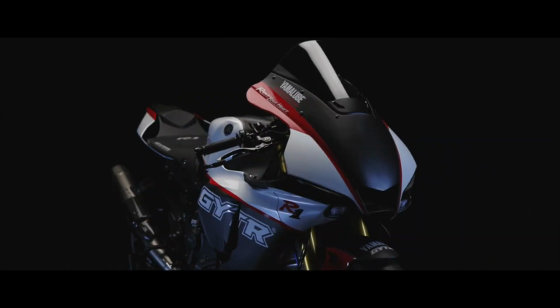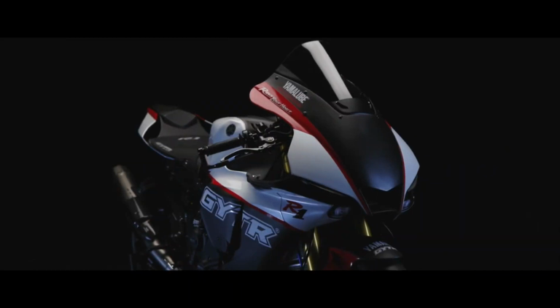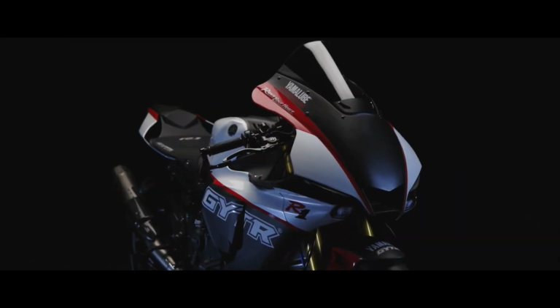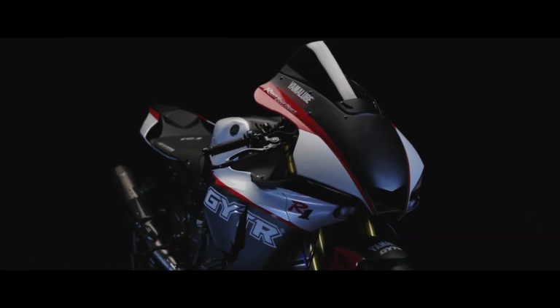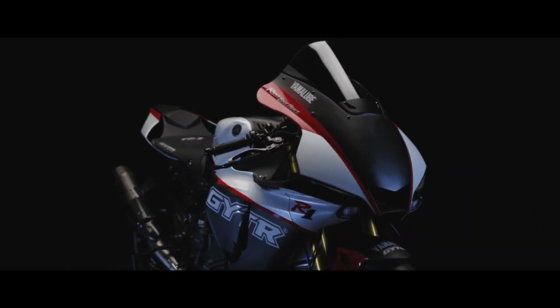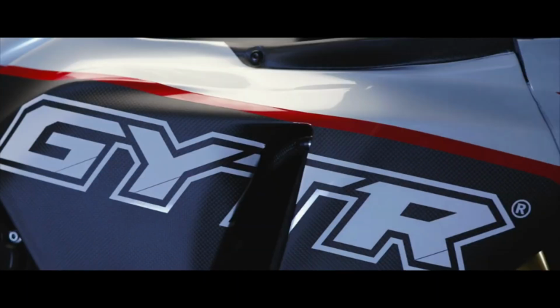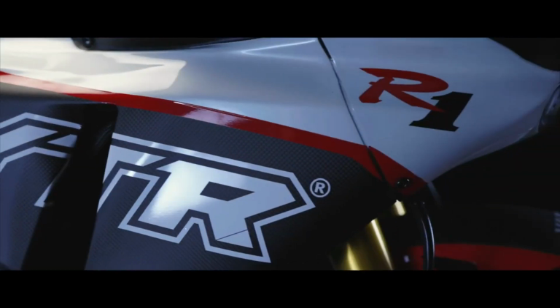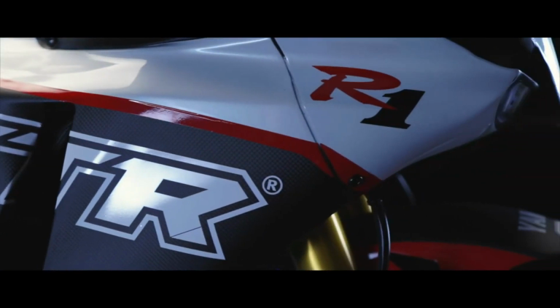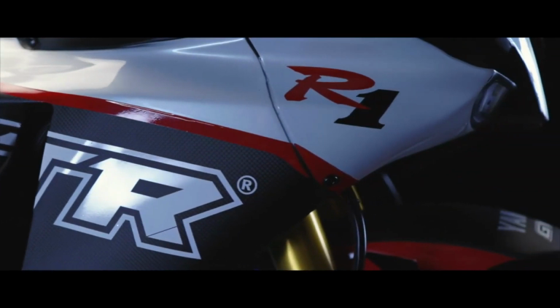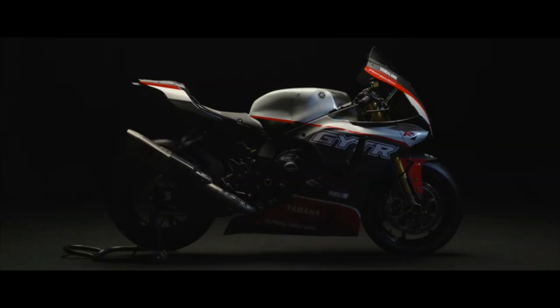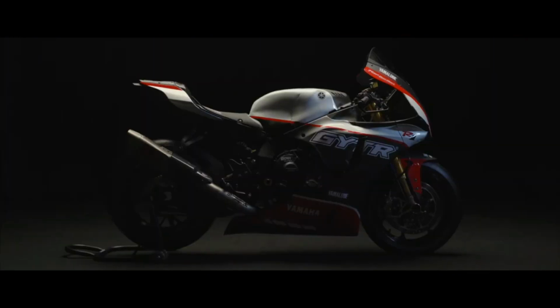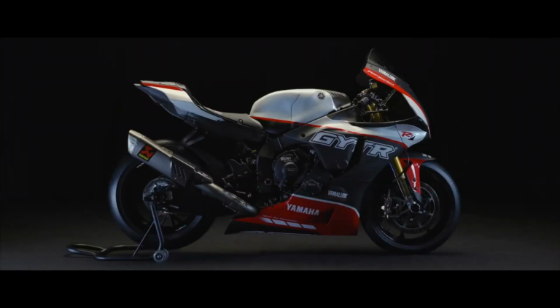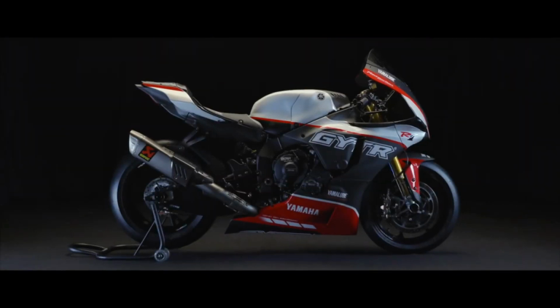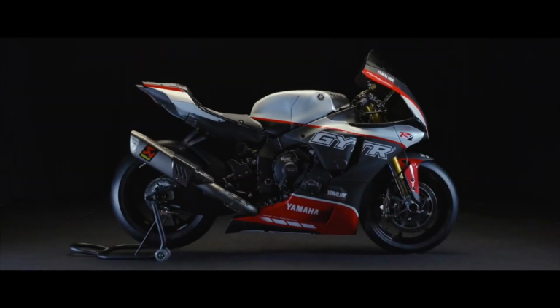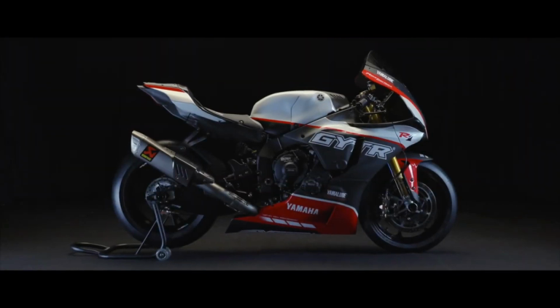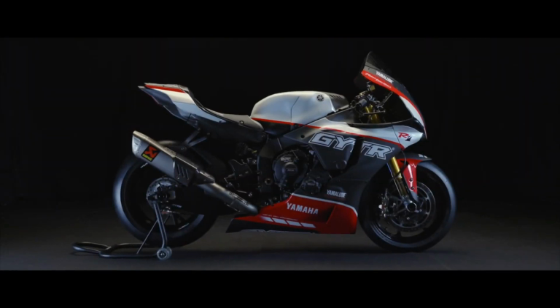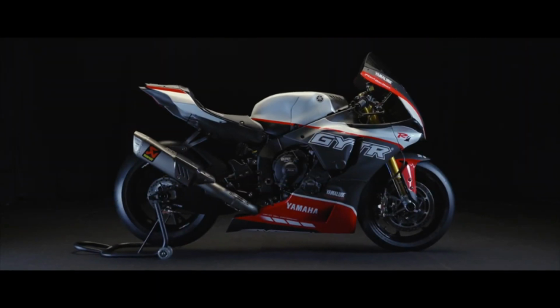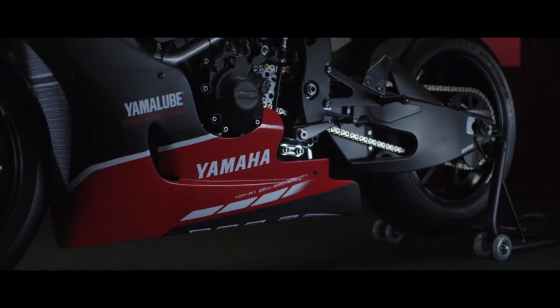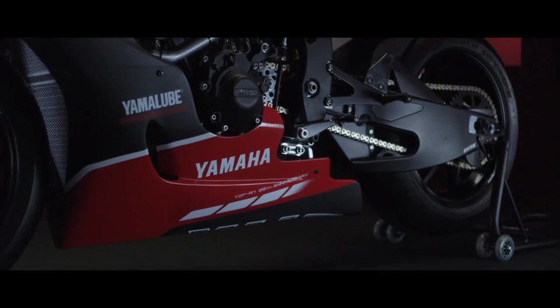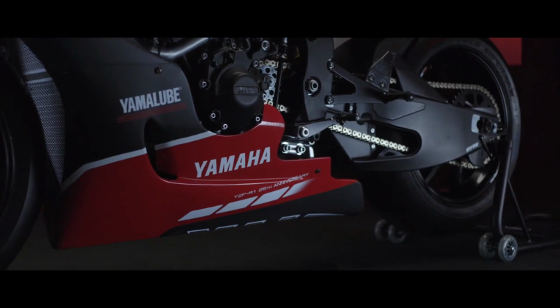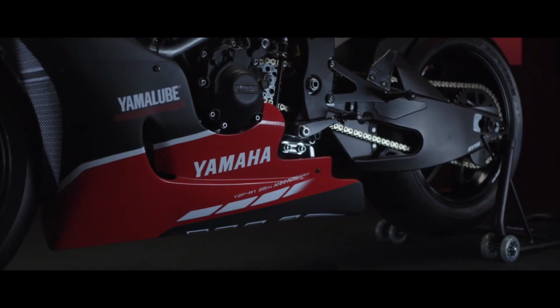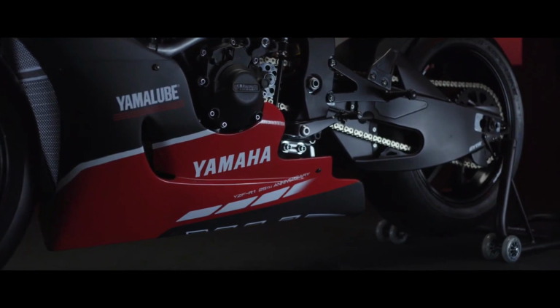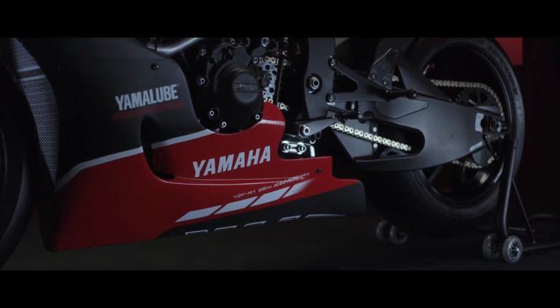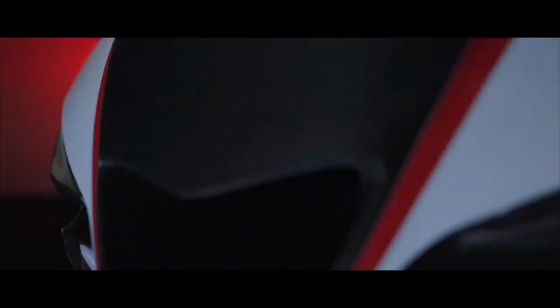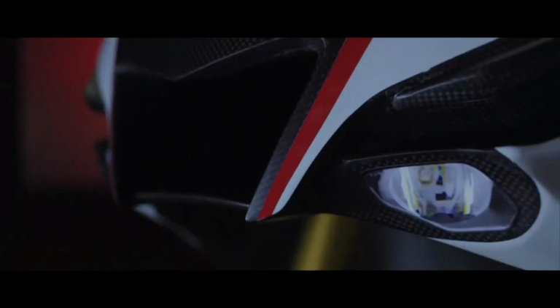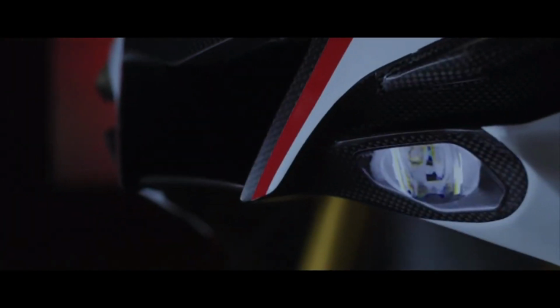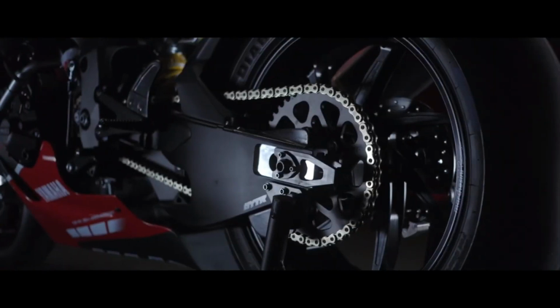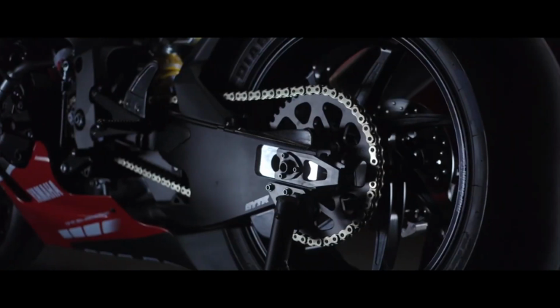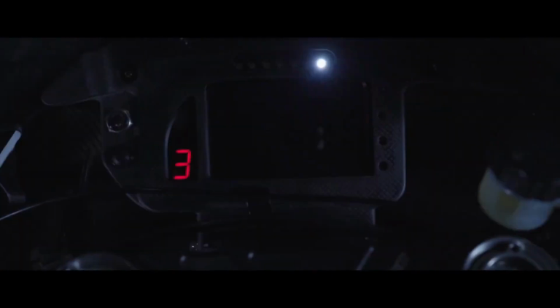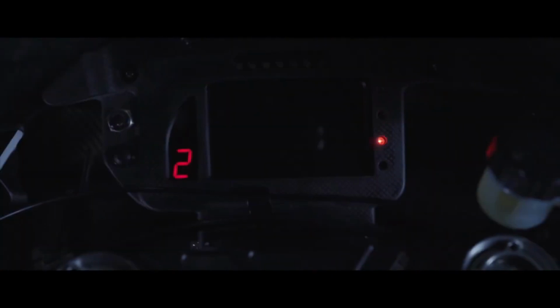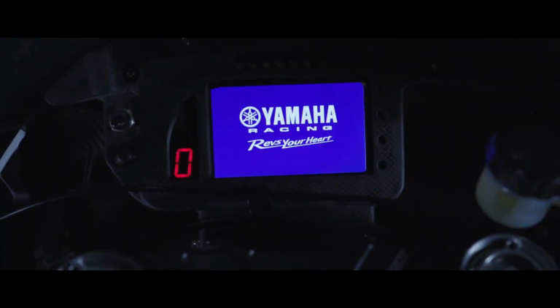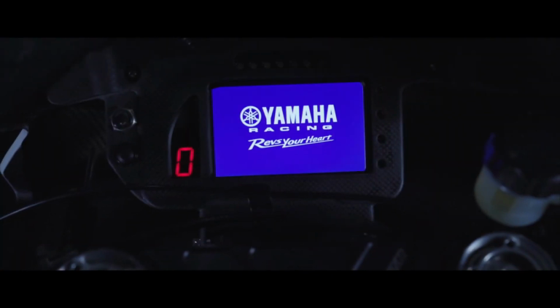So now that you know this, let's take a look back at the R1's glorious 25 years.